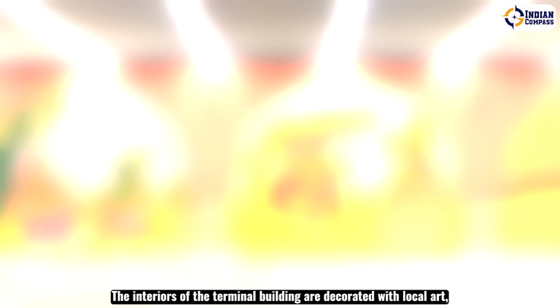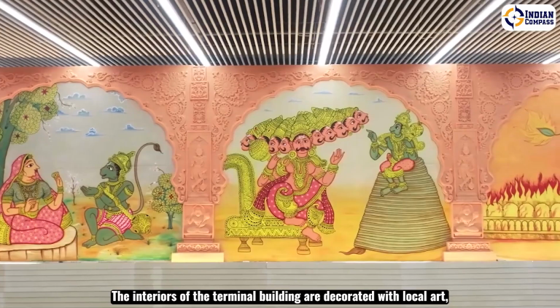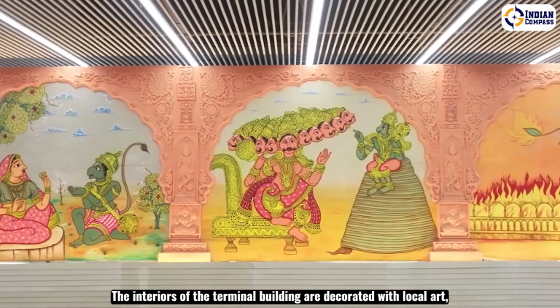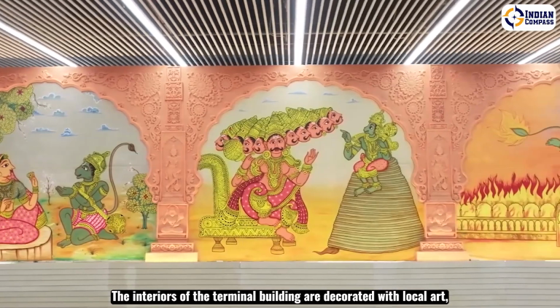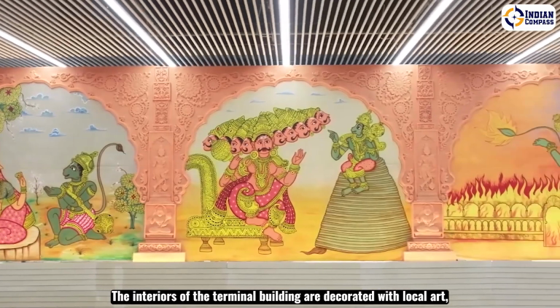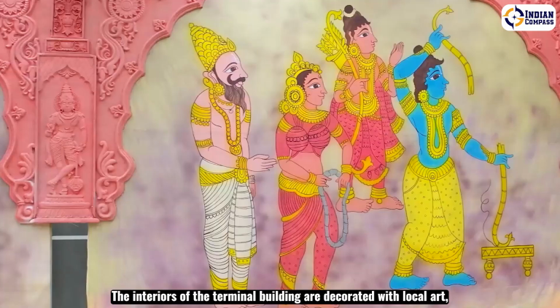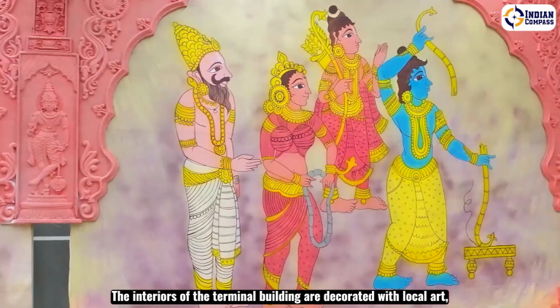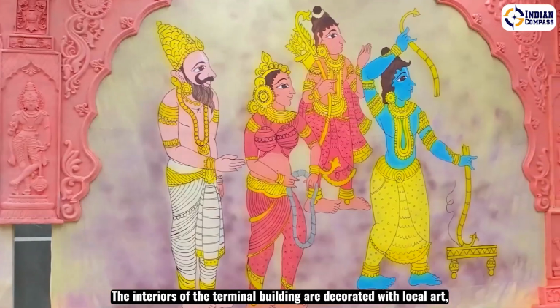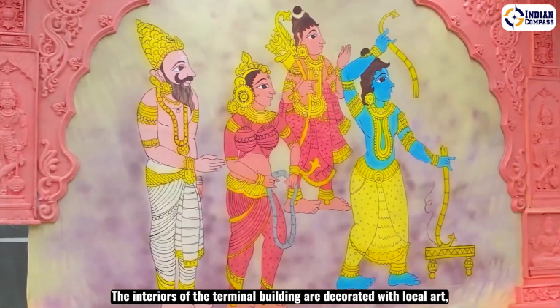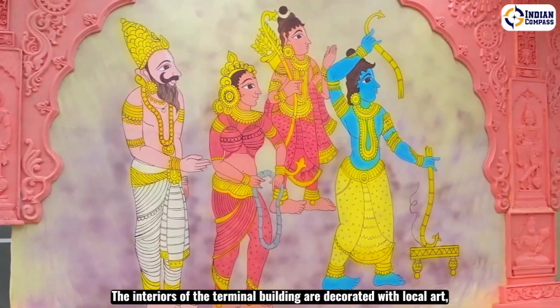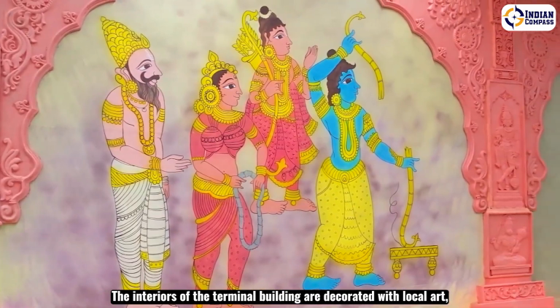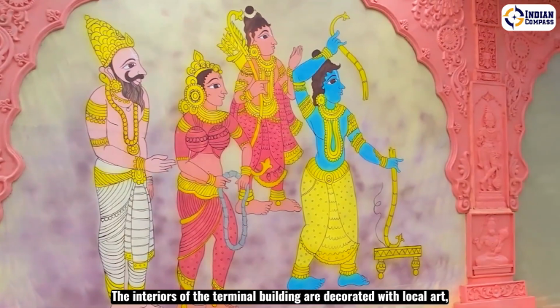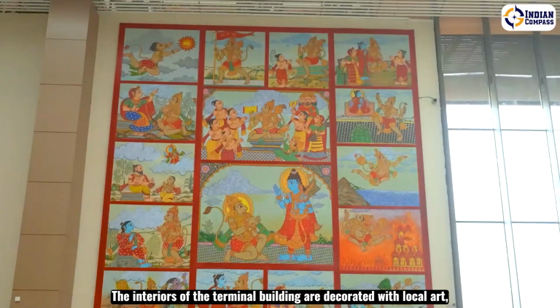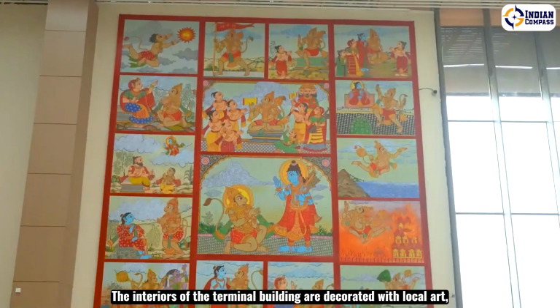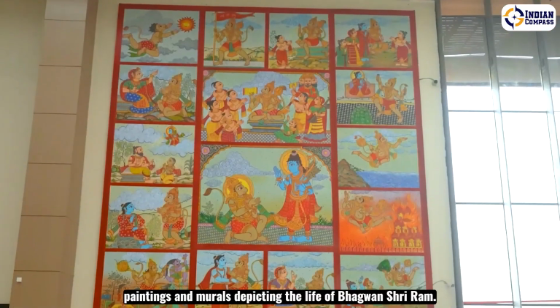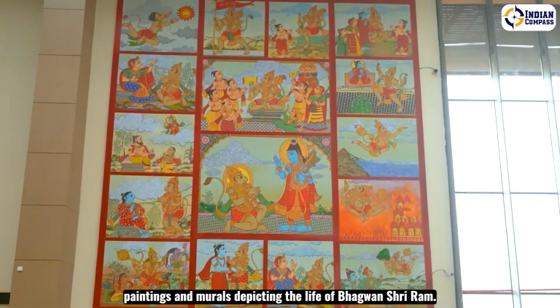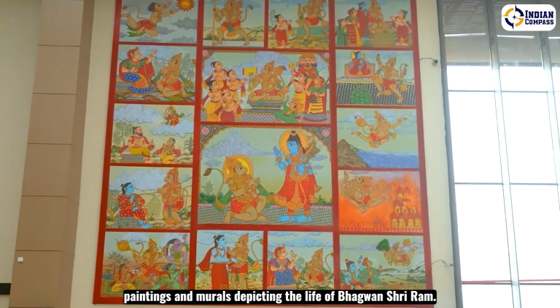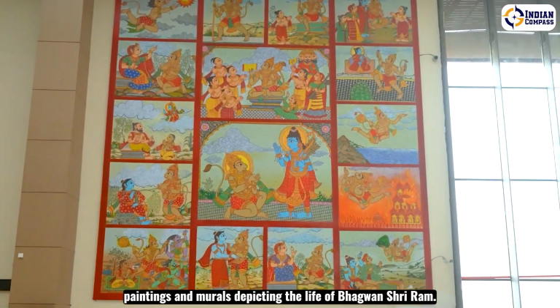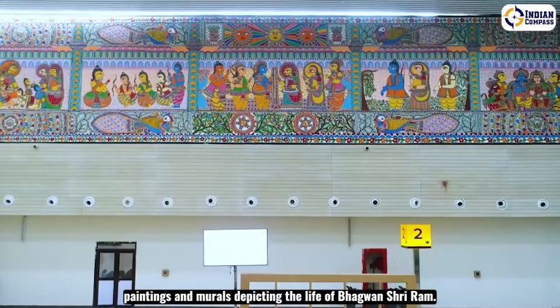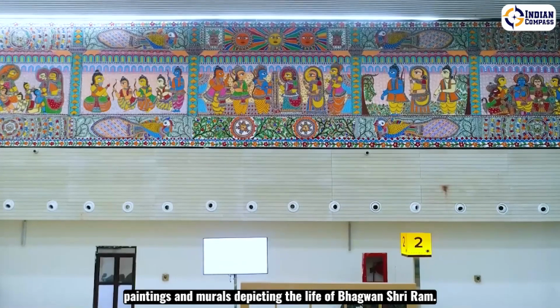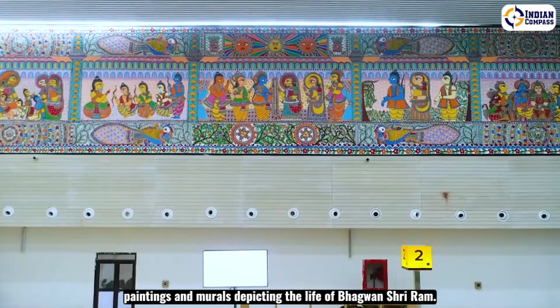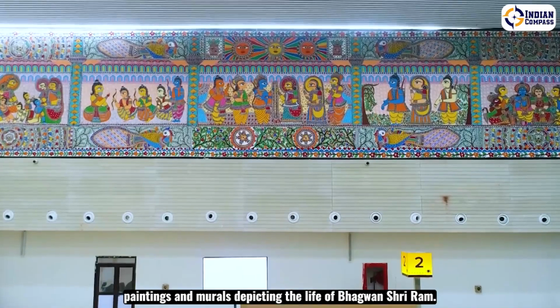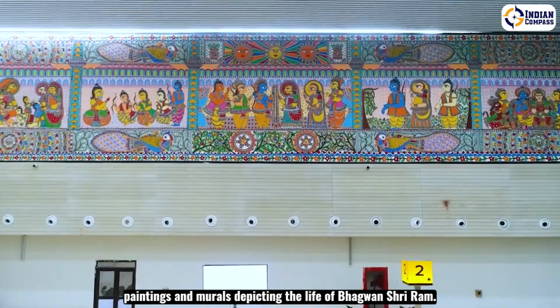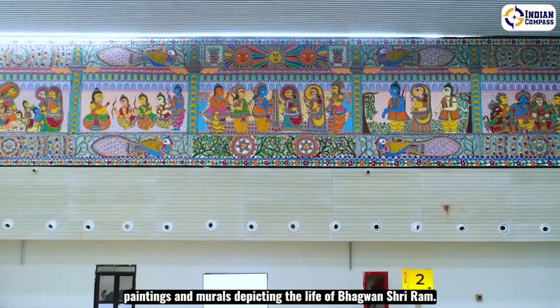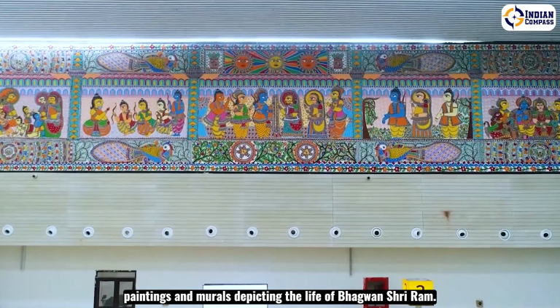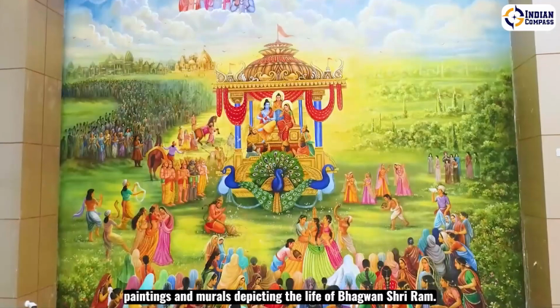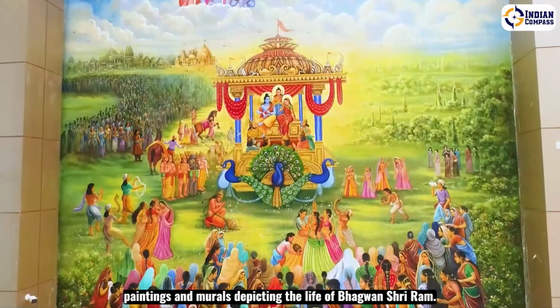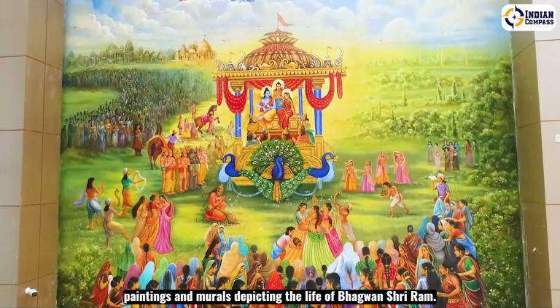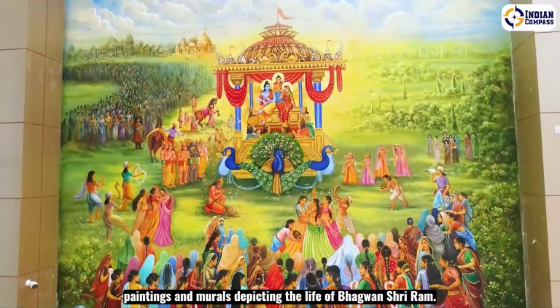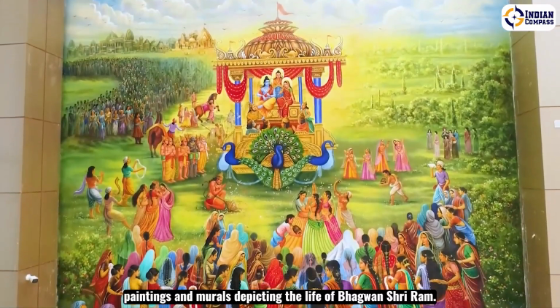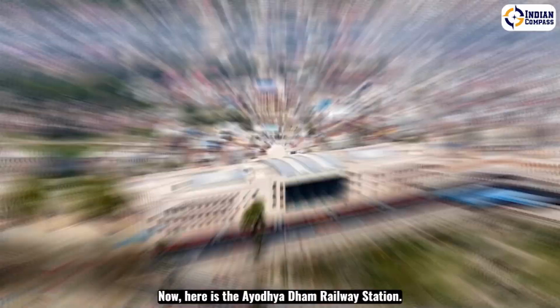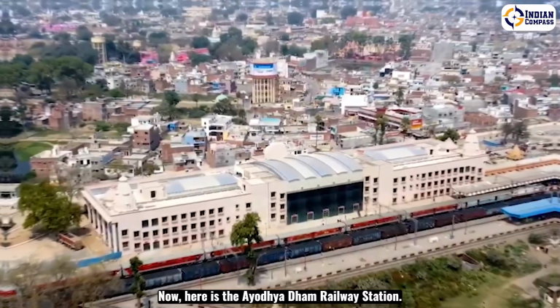The interiors of the terminal building are decorated with local art, paintings and murals depicting the life of Bhagawan Sri Ram.